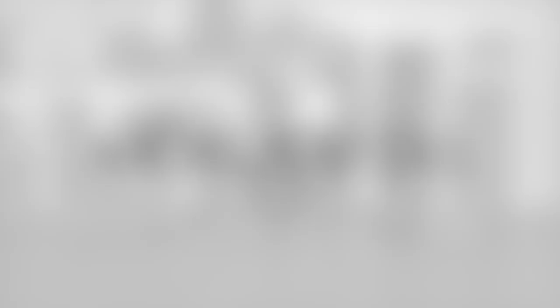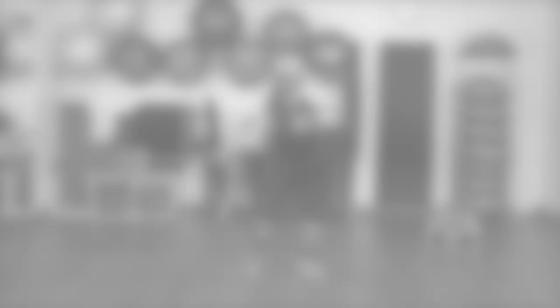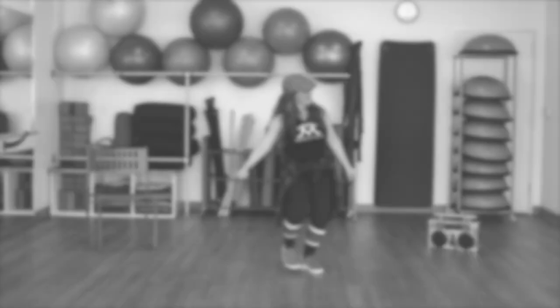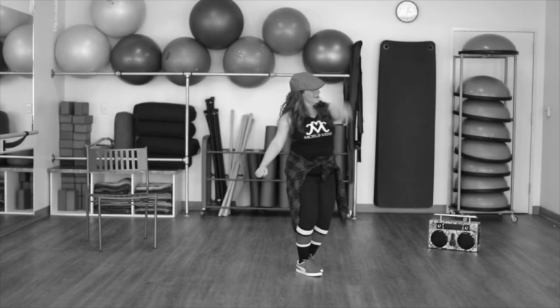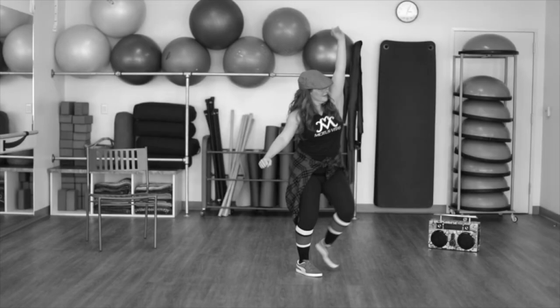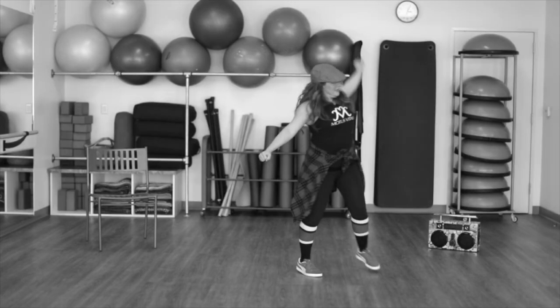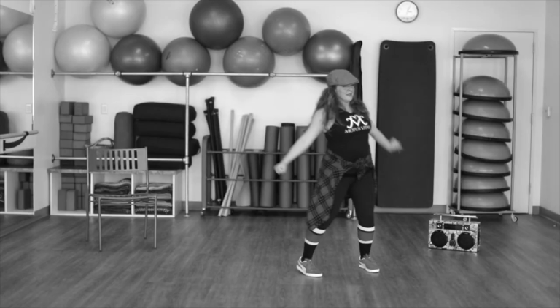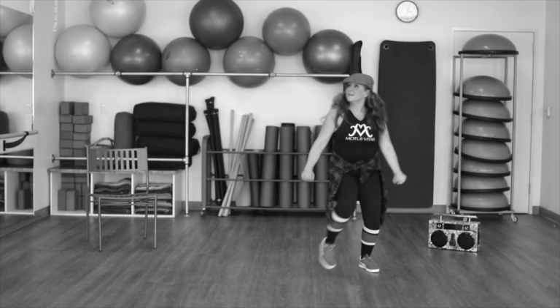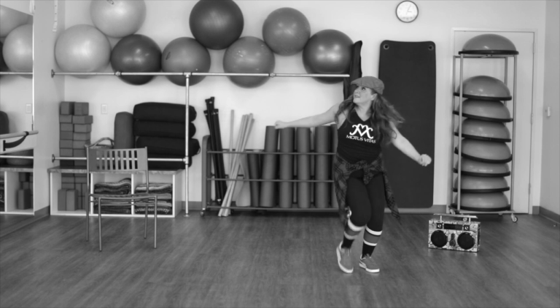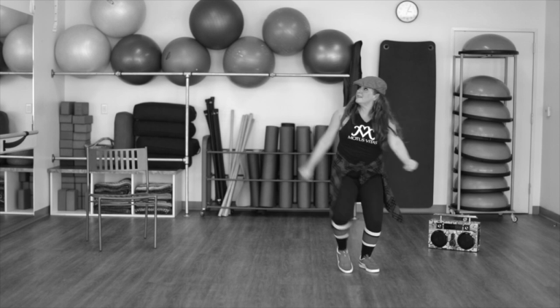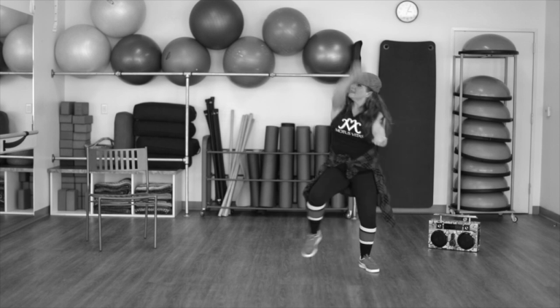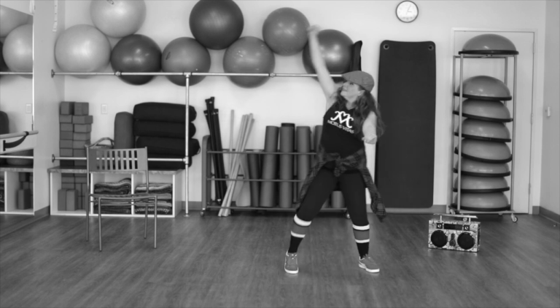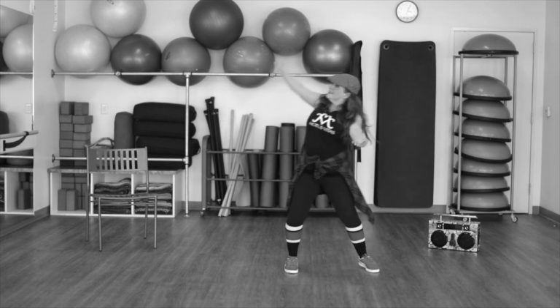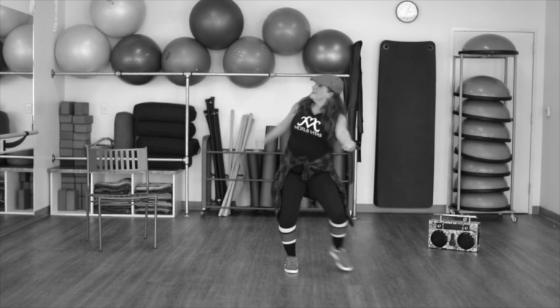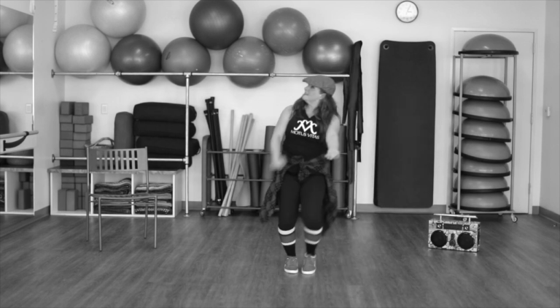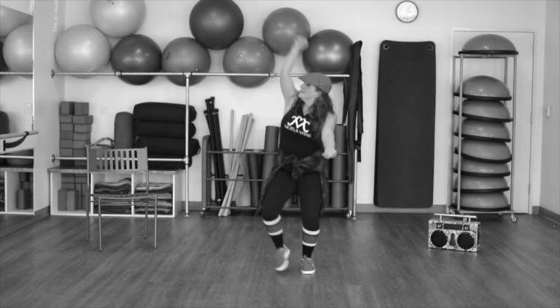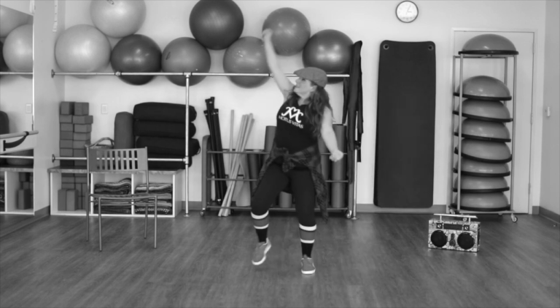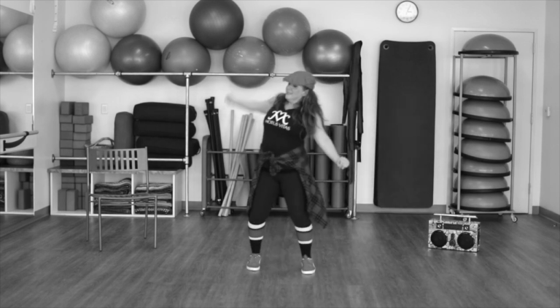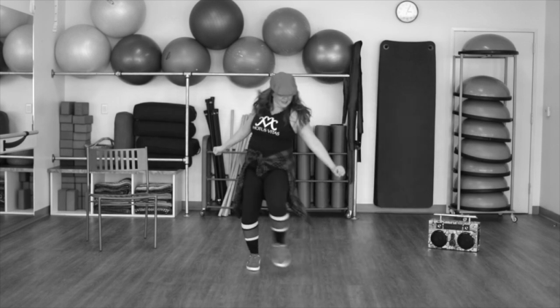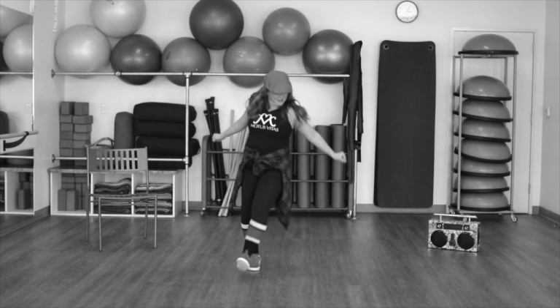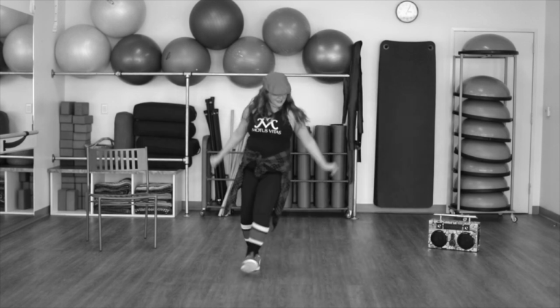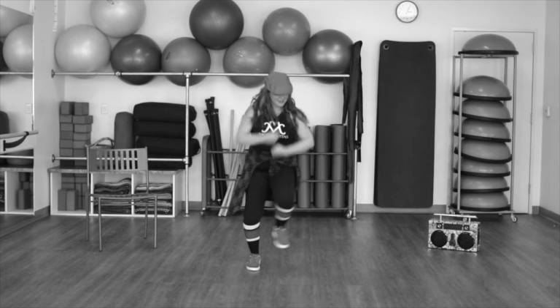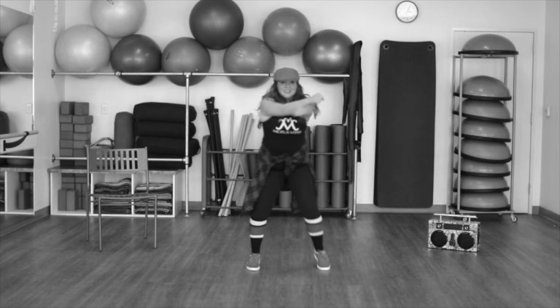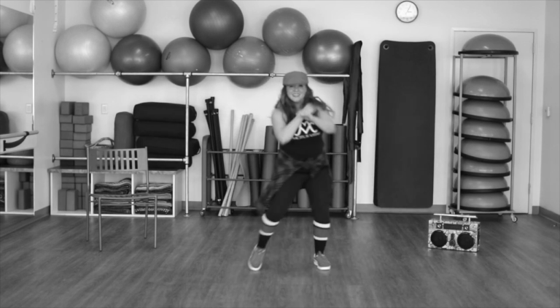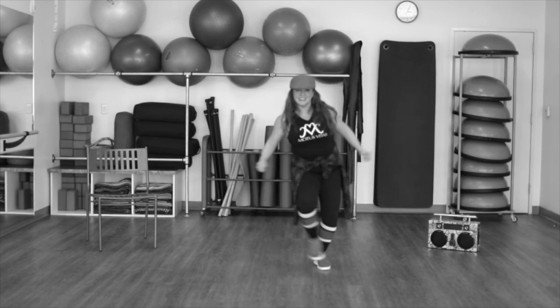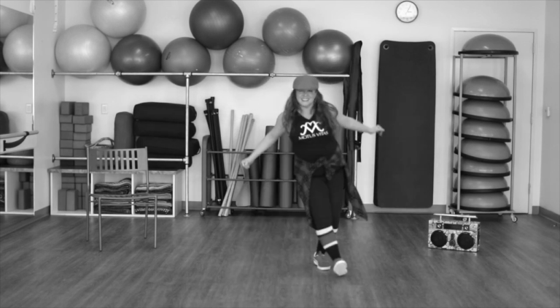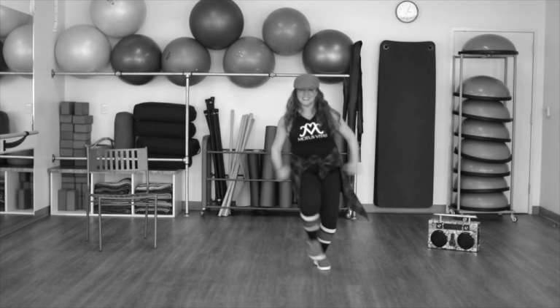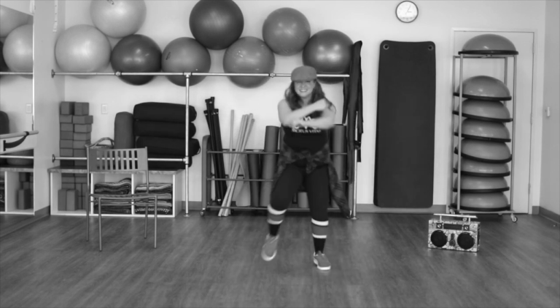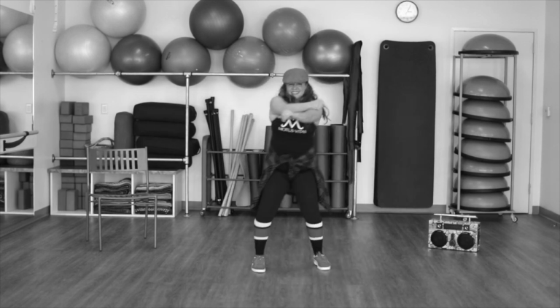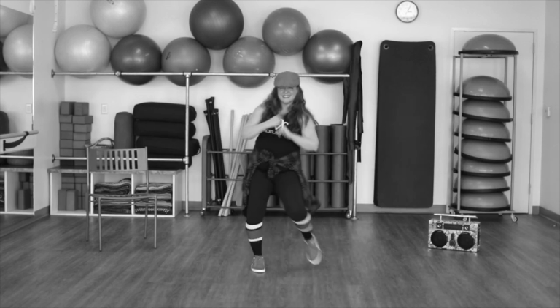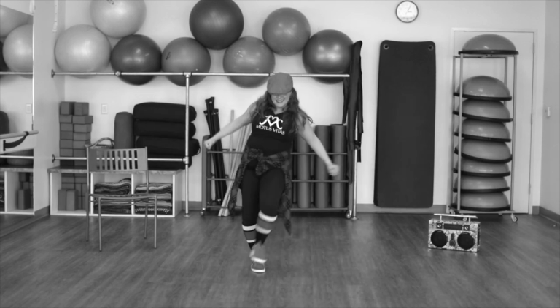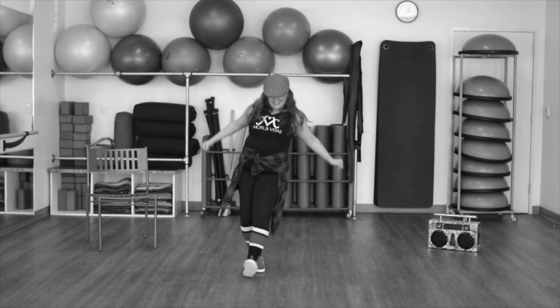Add that arm circle and tap those heels. Step, heel, step, heel.